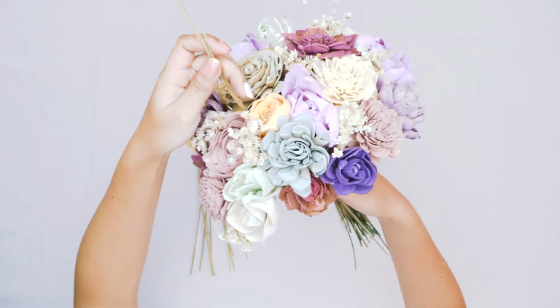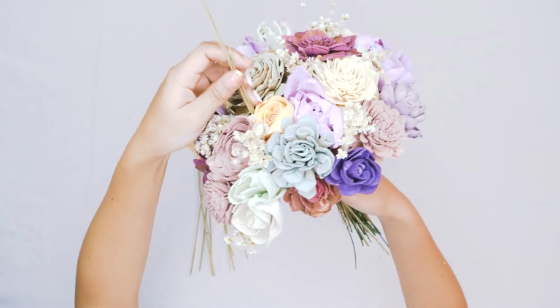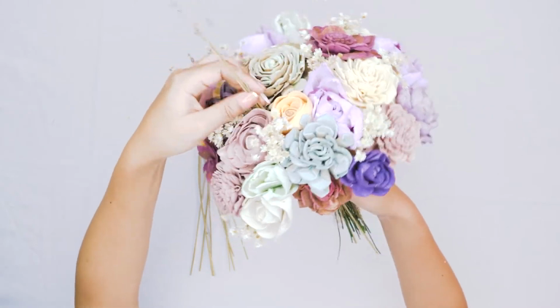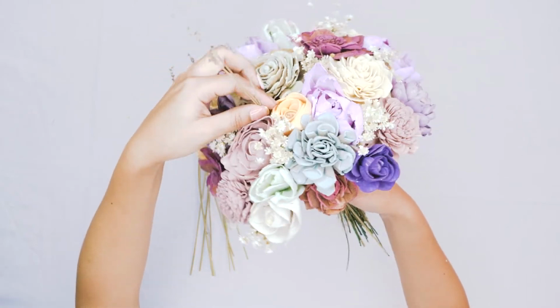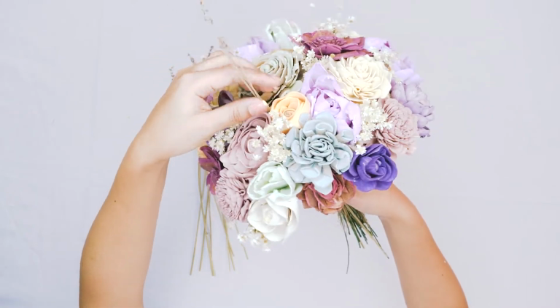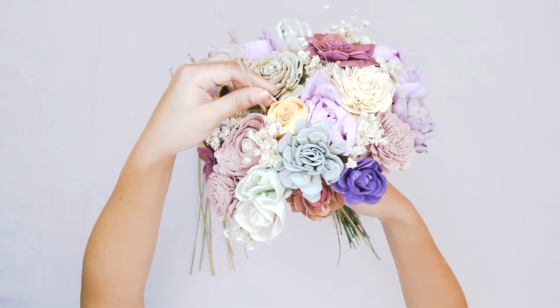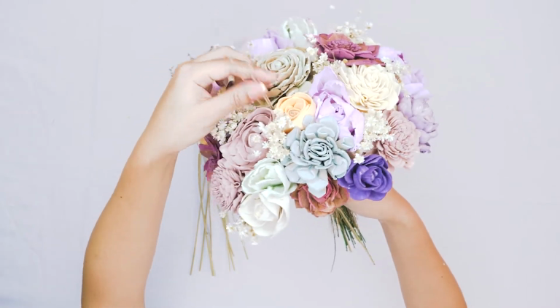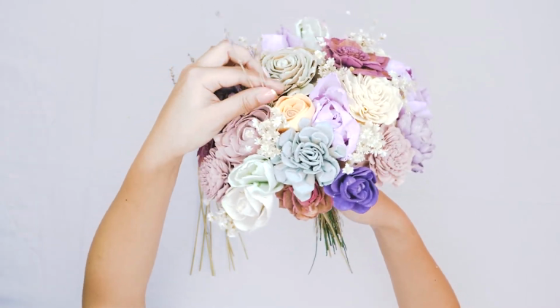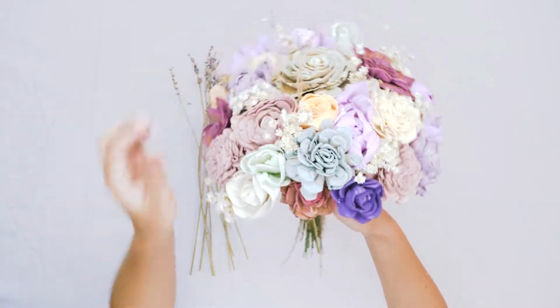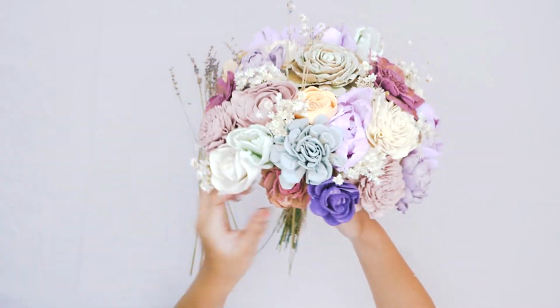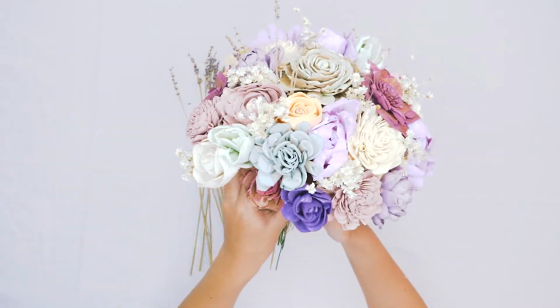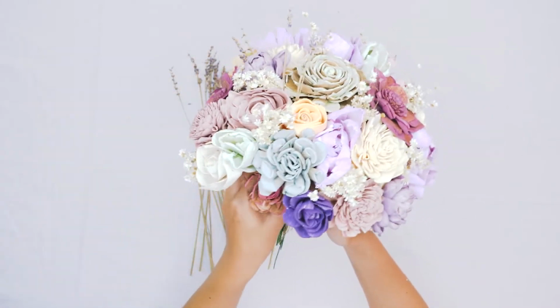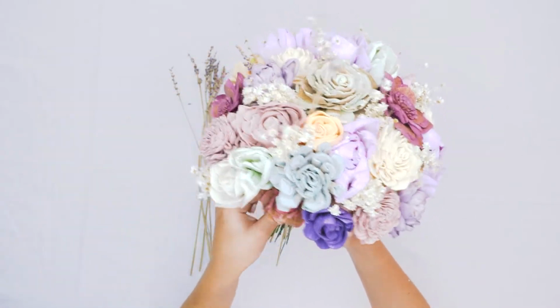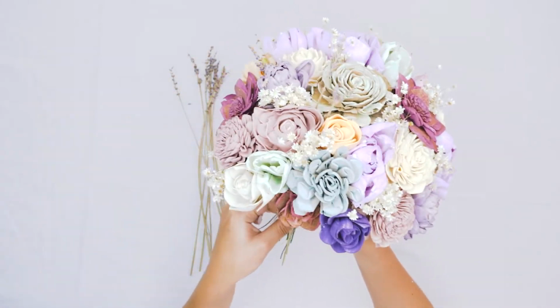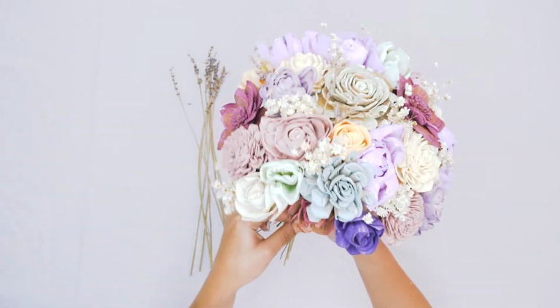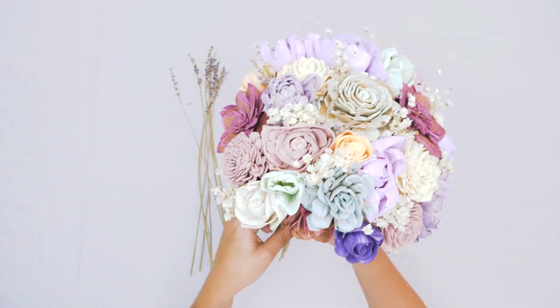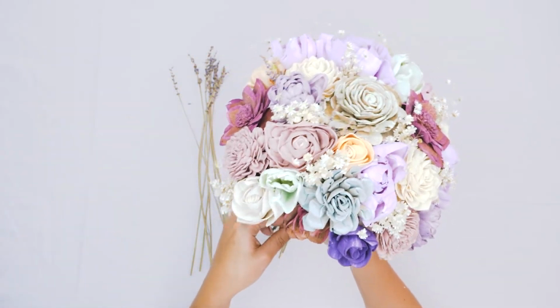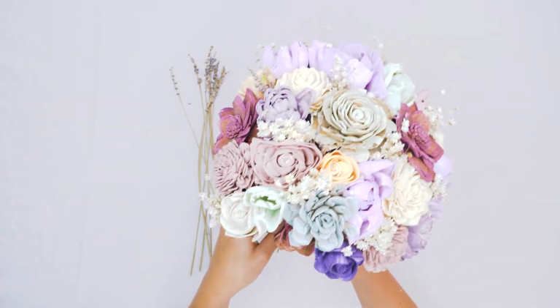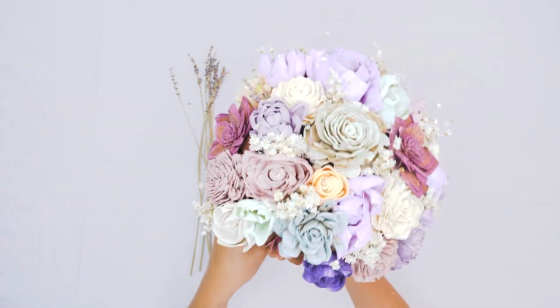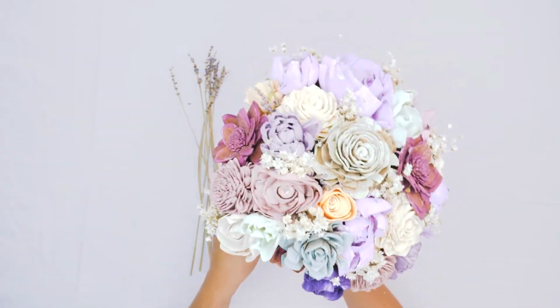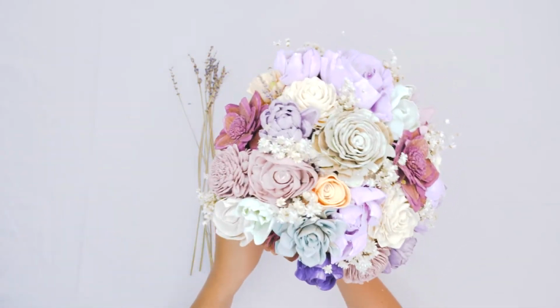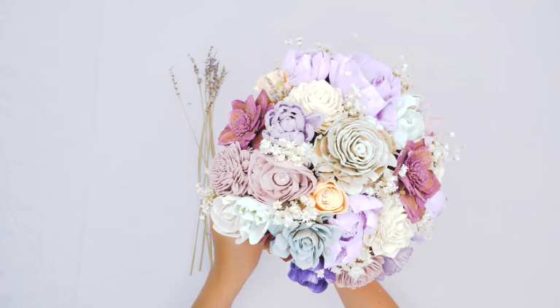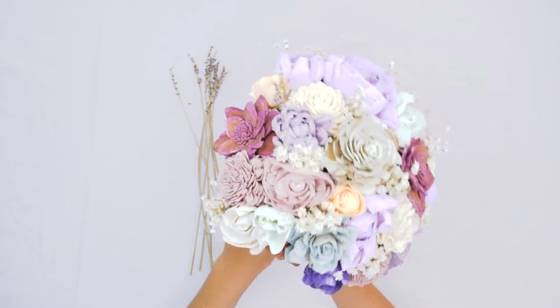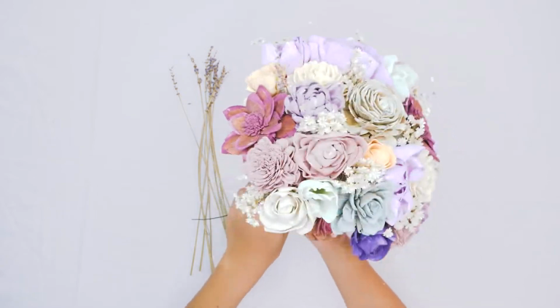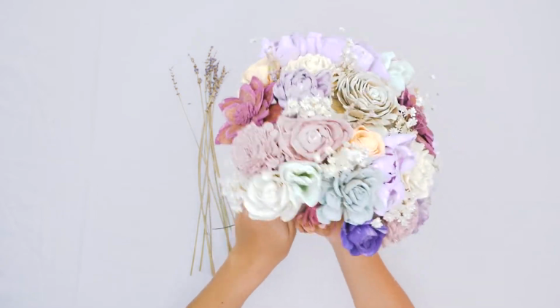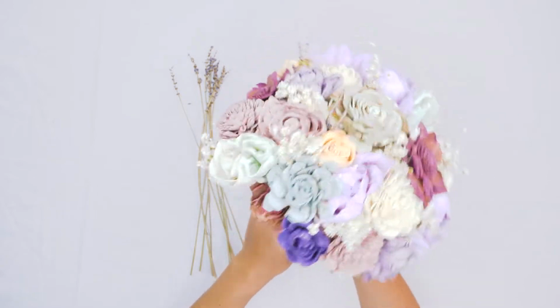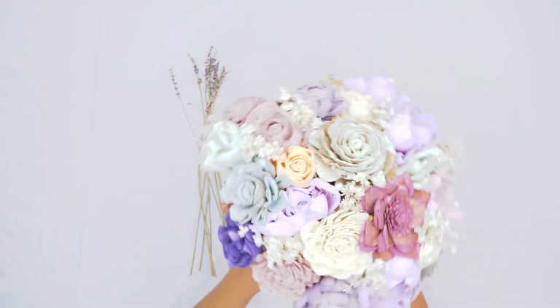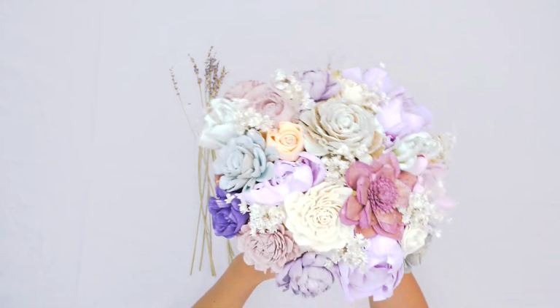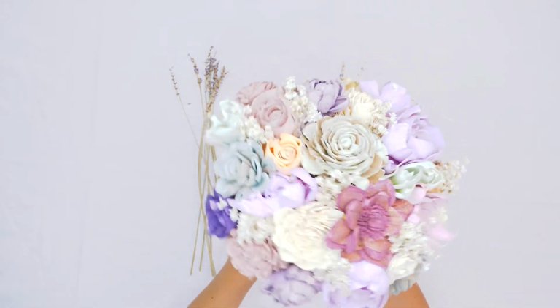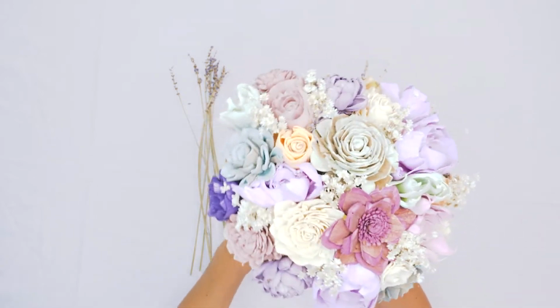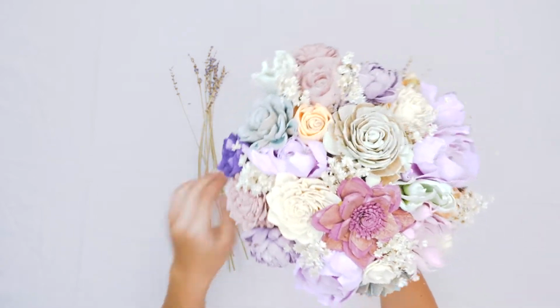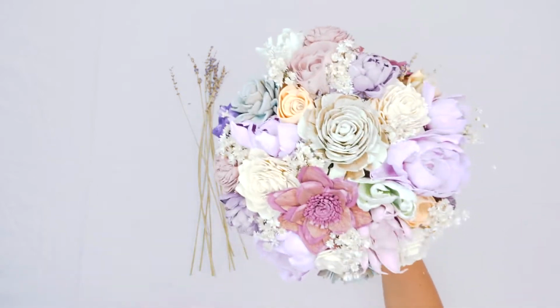As you can see here, we kind of slid the end of the stems down in between two flowers and then pulled it down to the height that we wanted it in our arrangement.